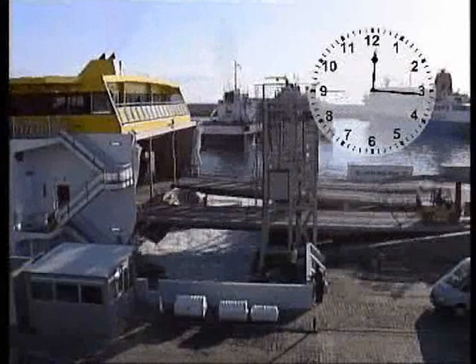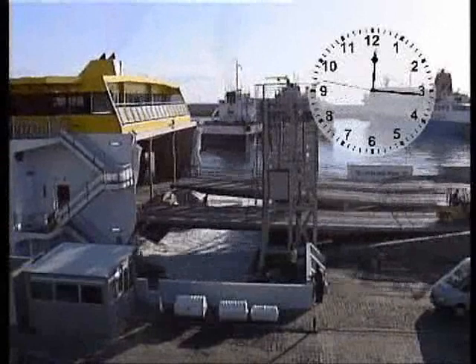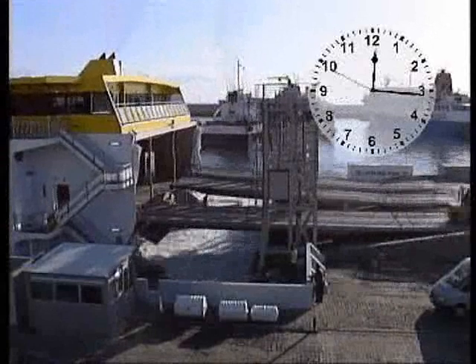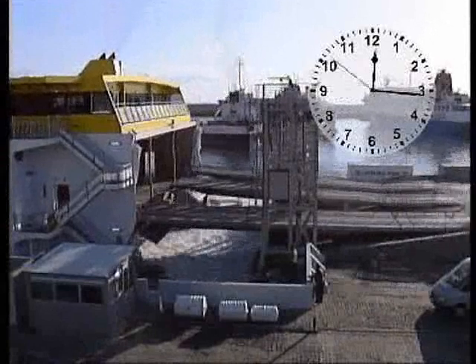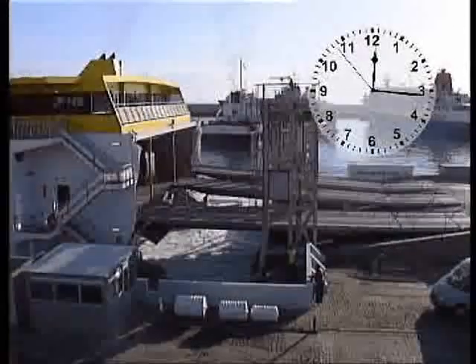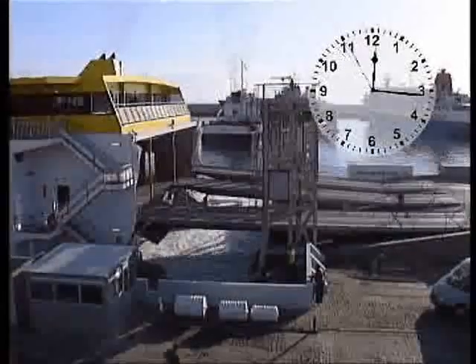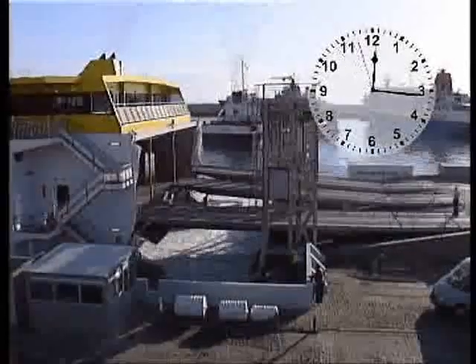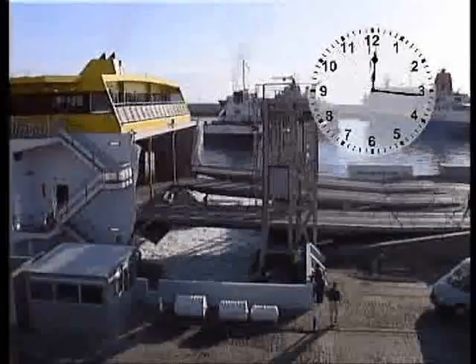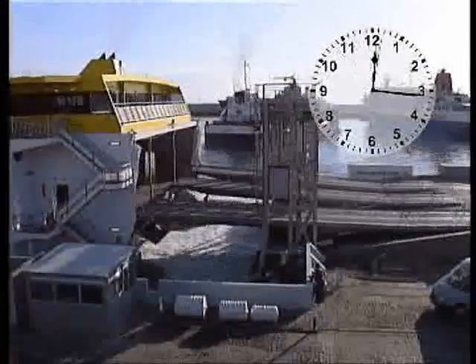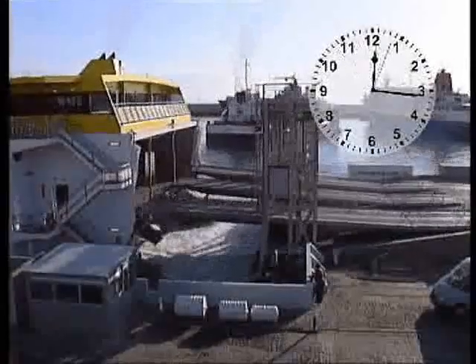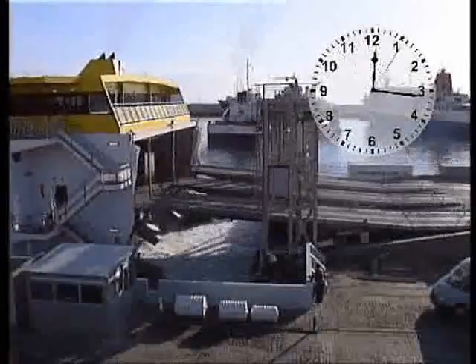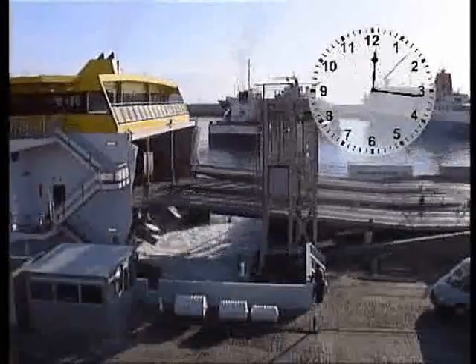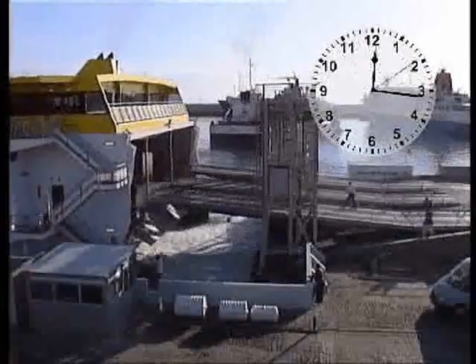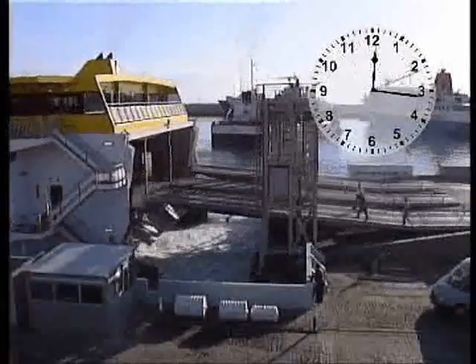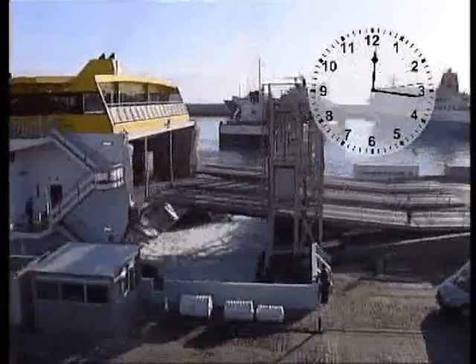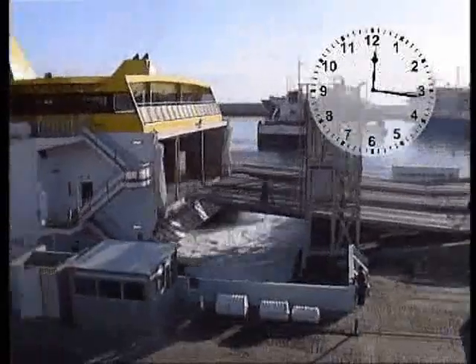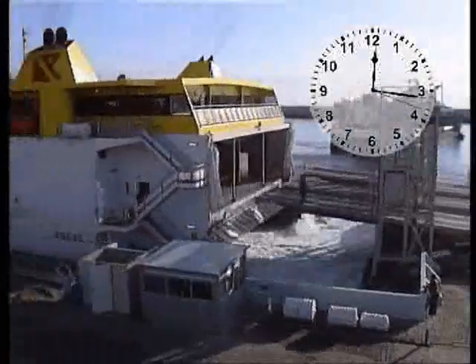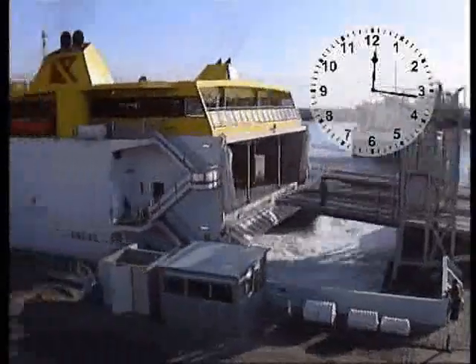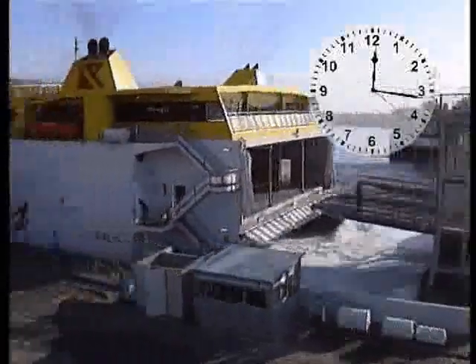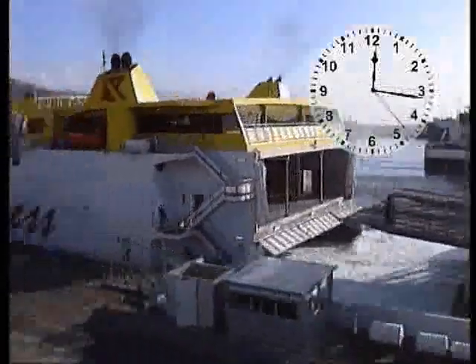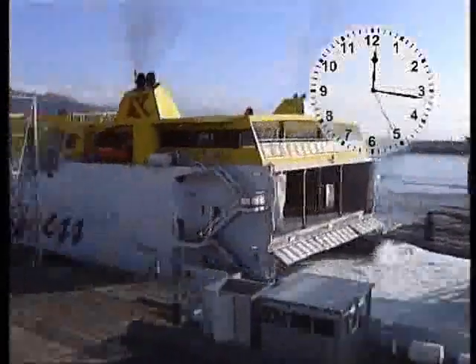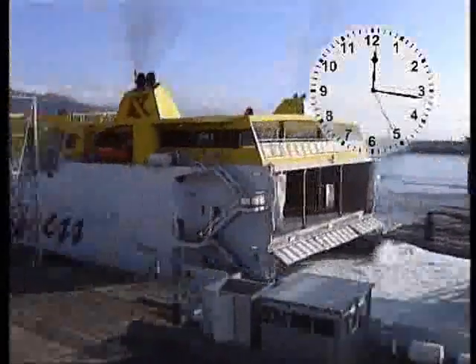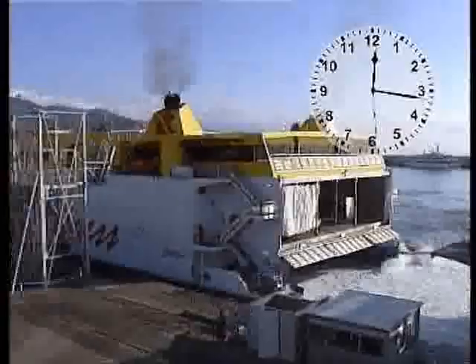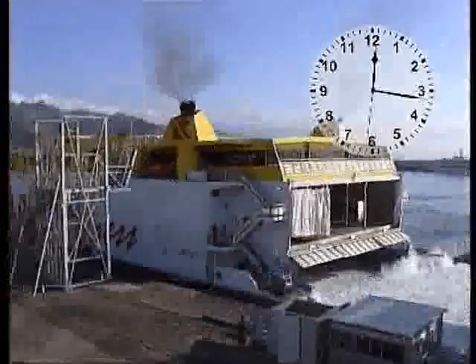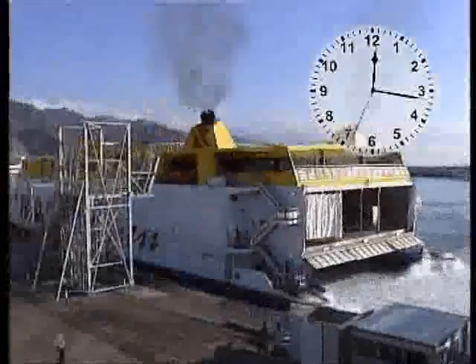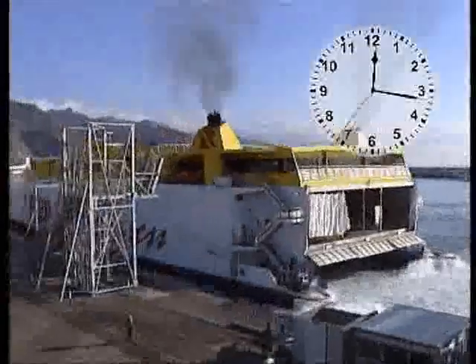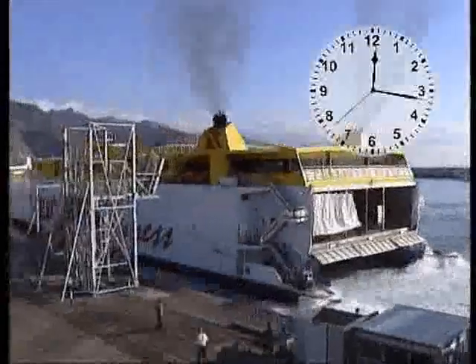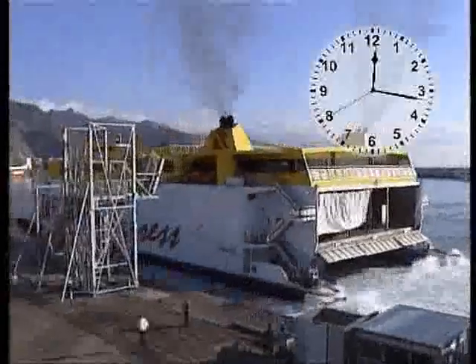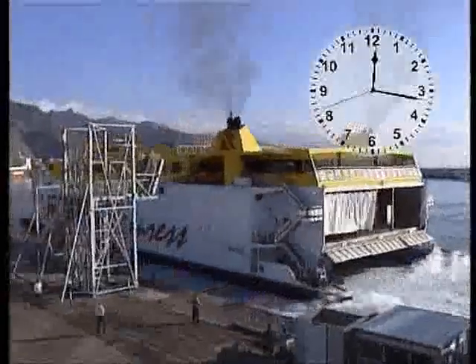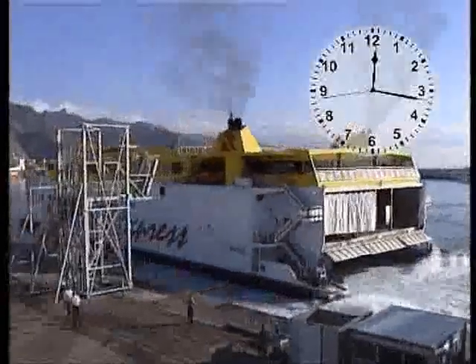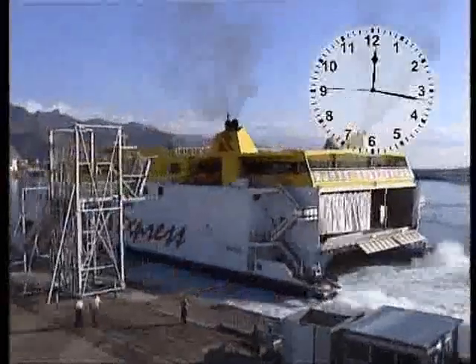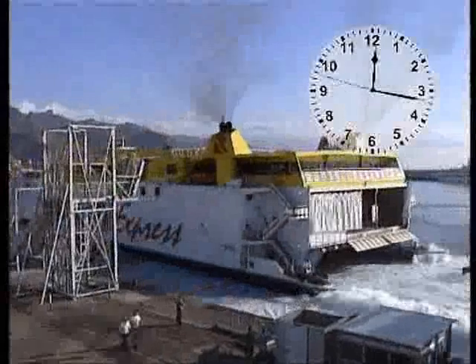You'll notice as the ship leaves the dock, the use of the powerful water jets as side thrusters.